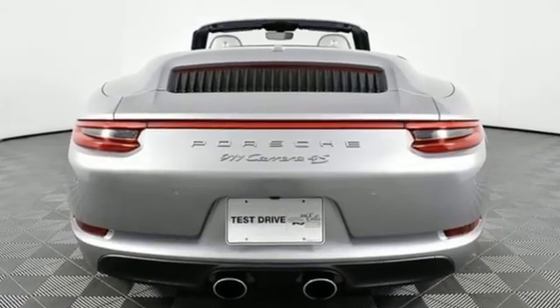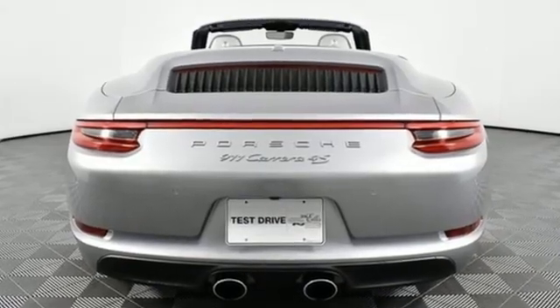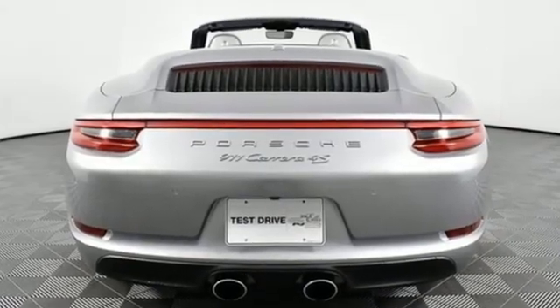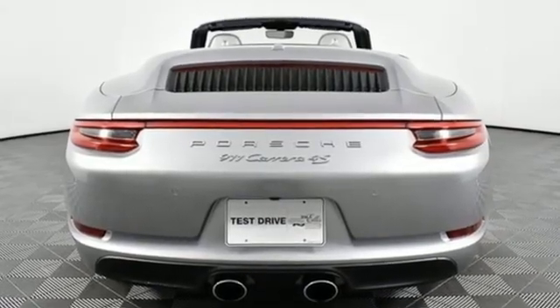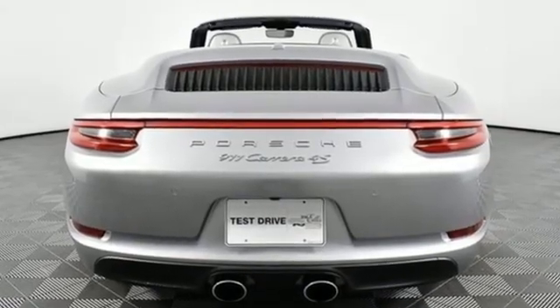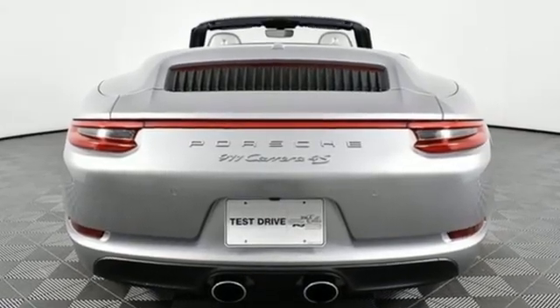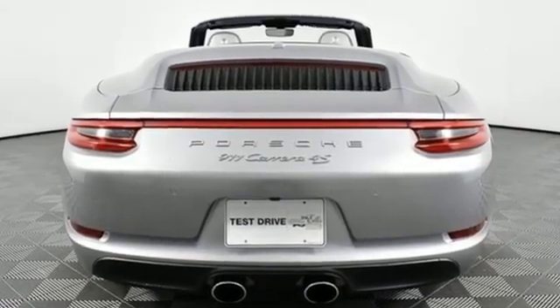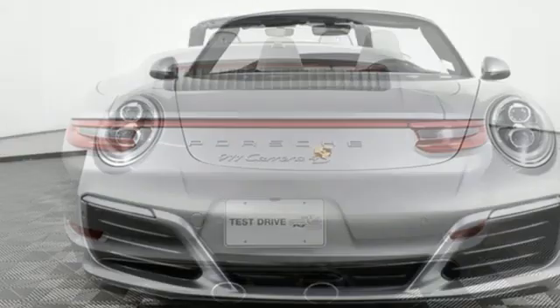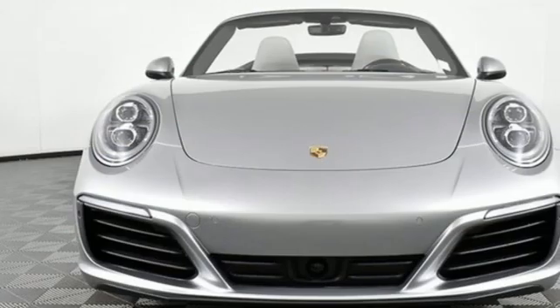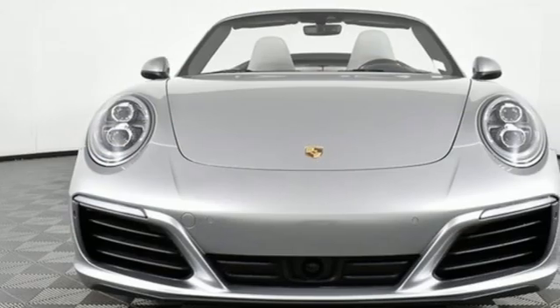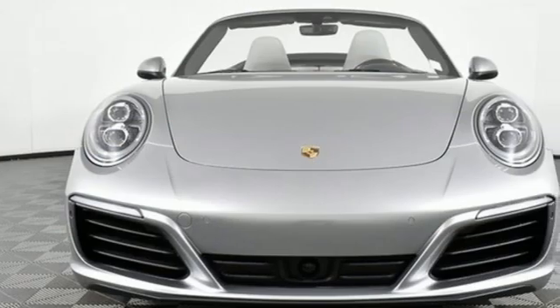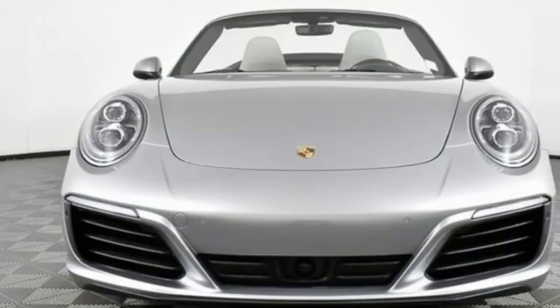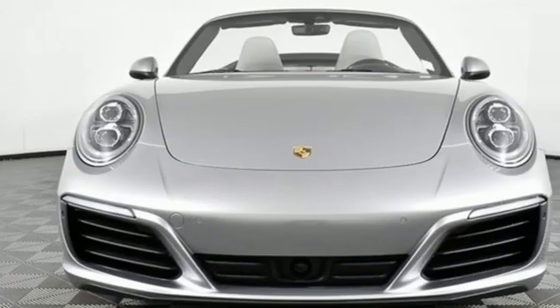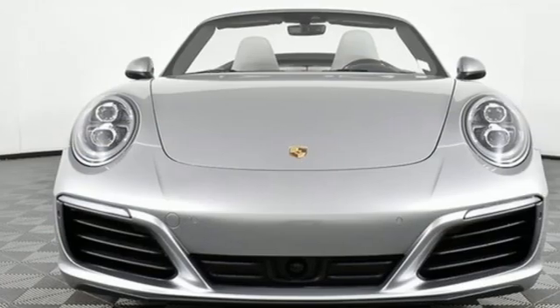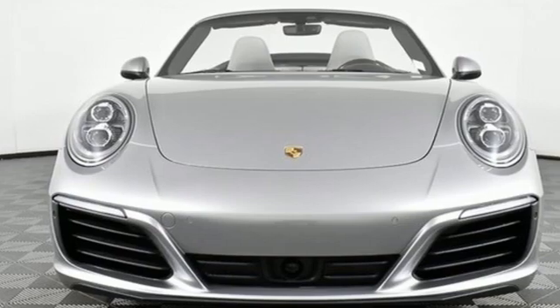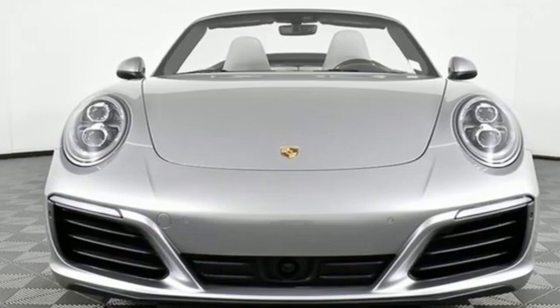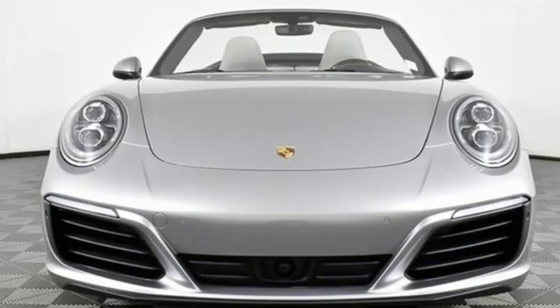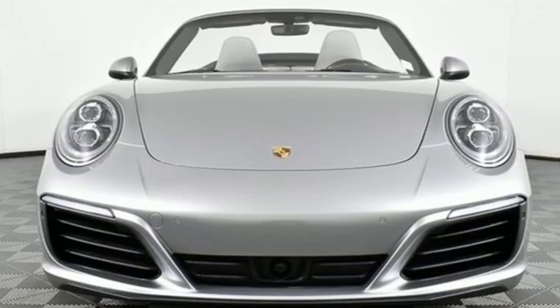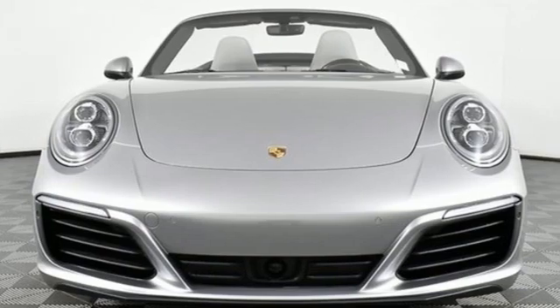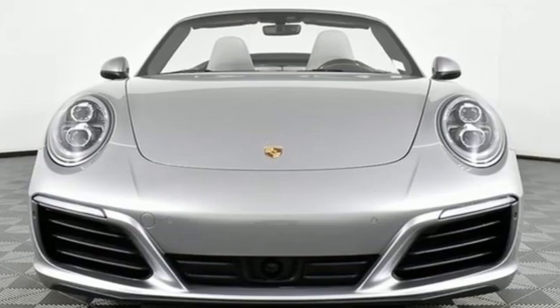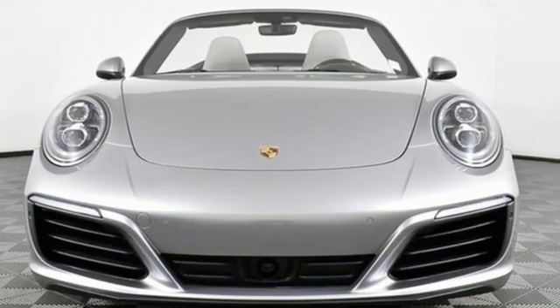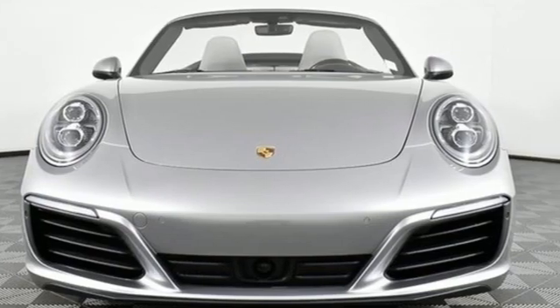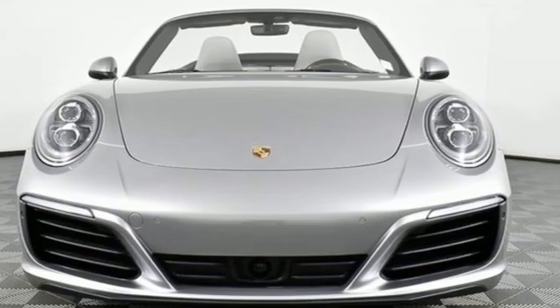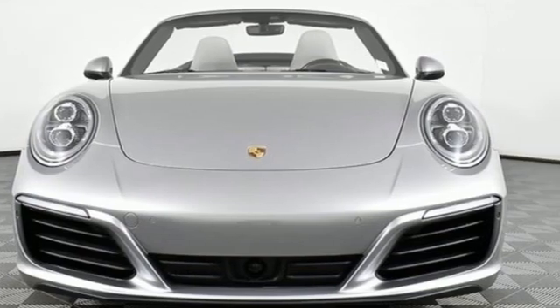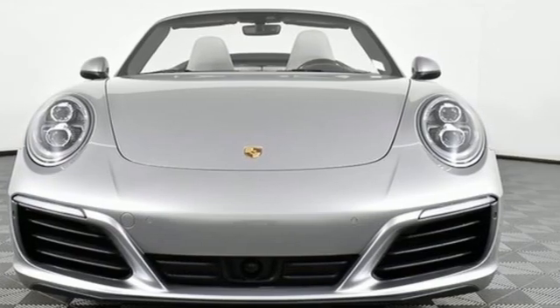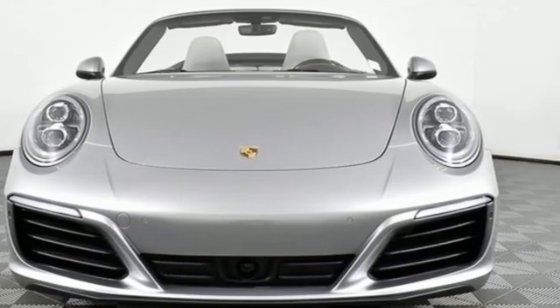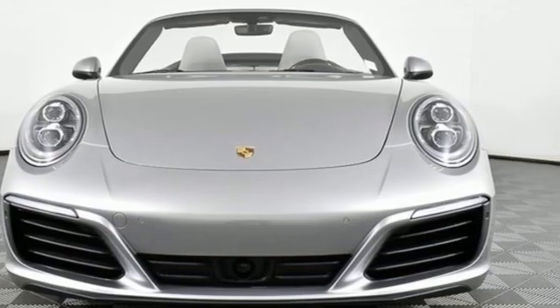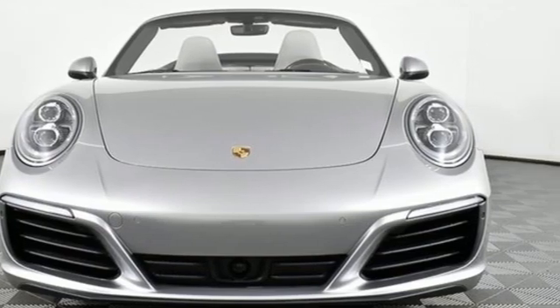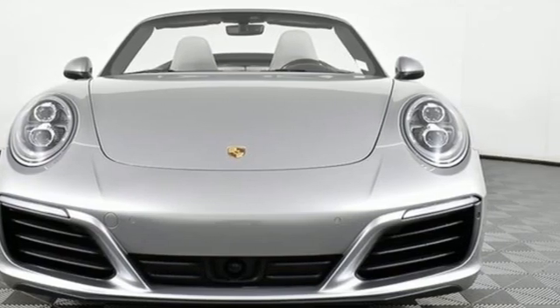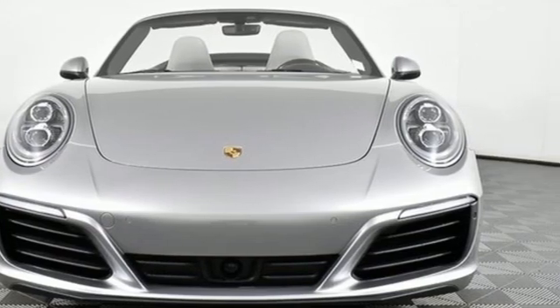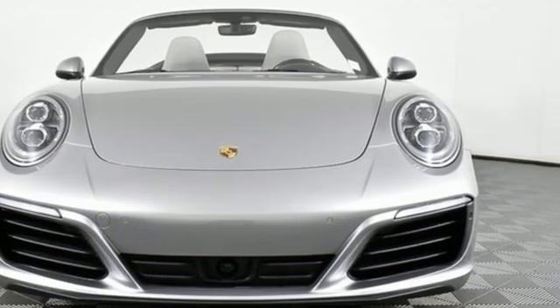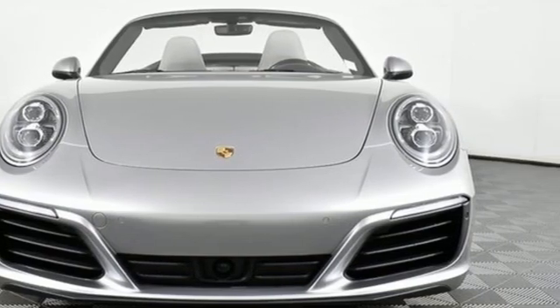Porsche highly intelligent performance. See what it can do for you when you take it for a test drive.